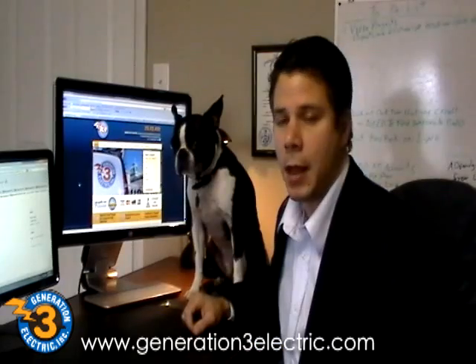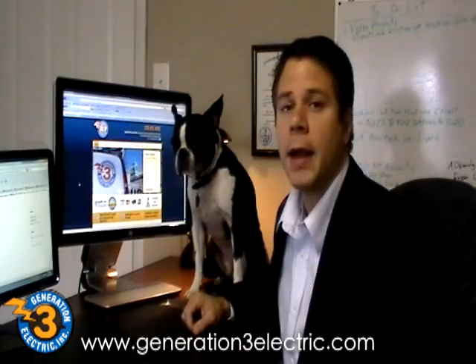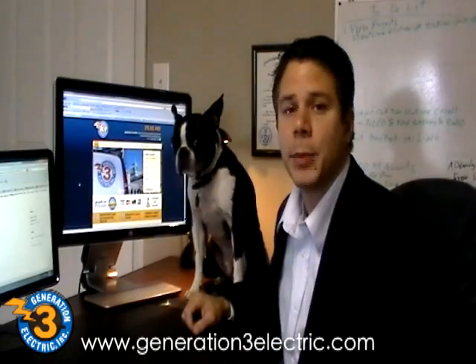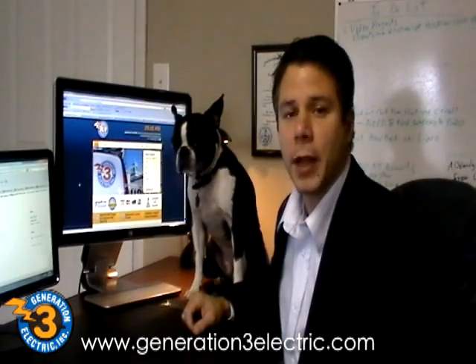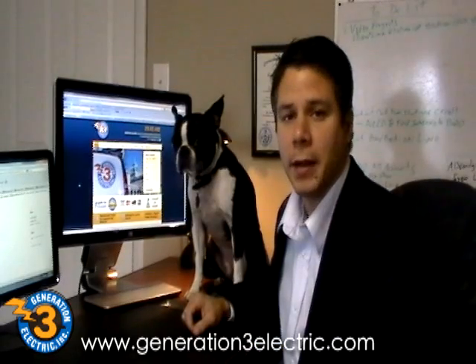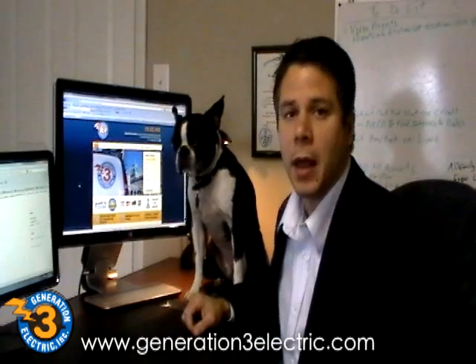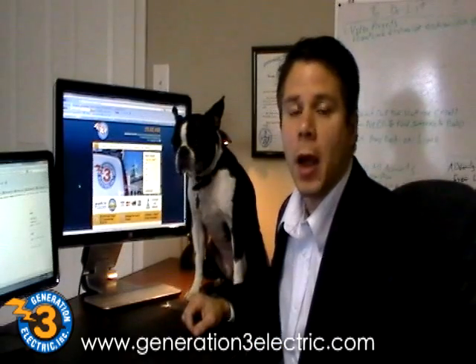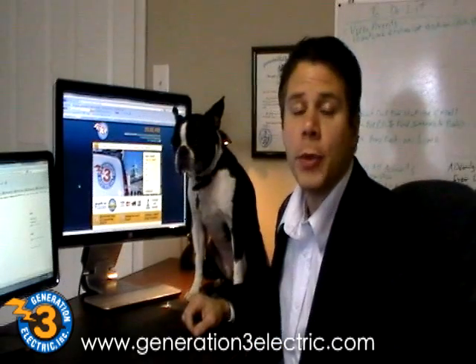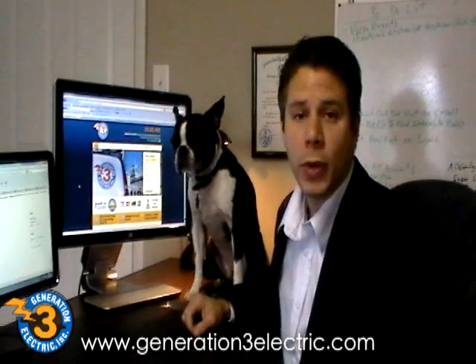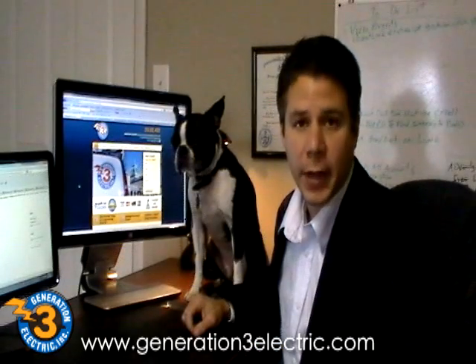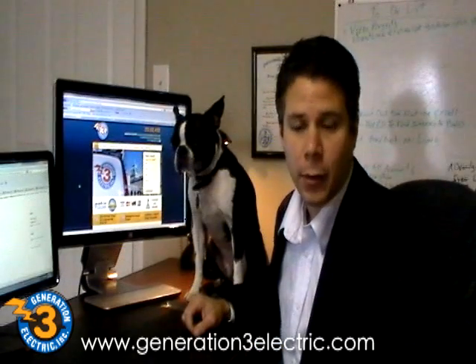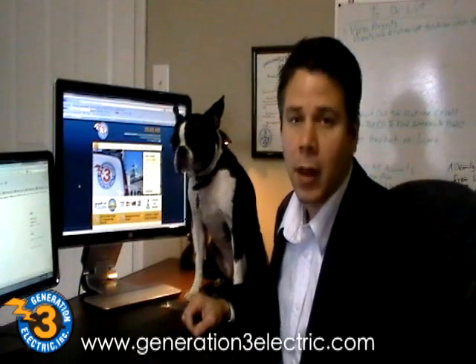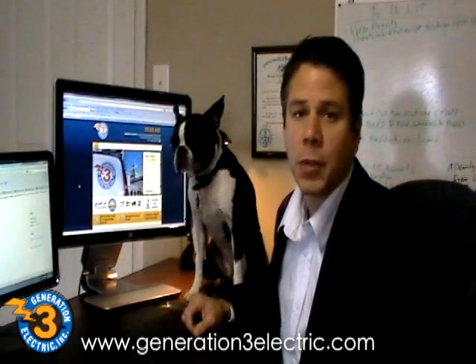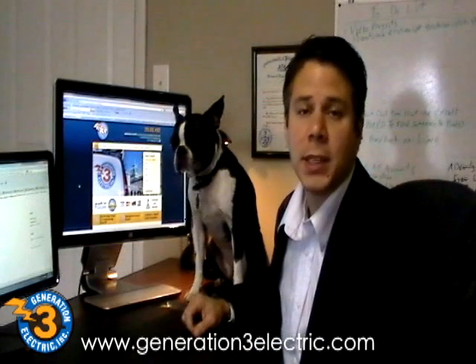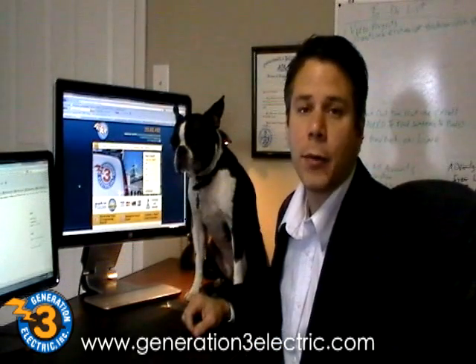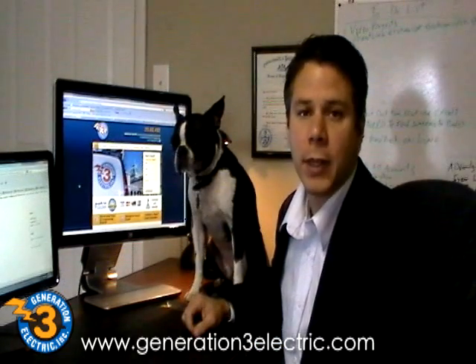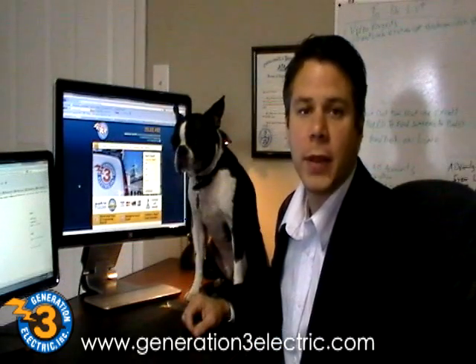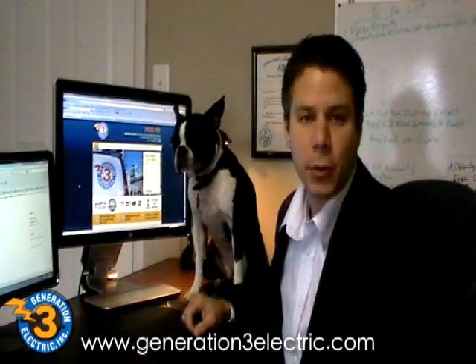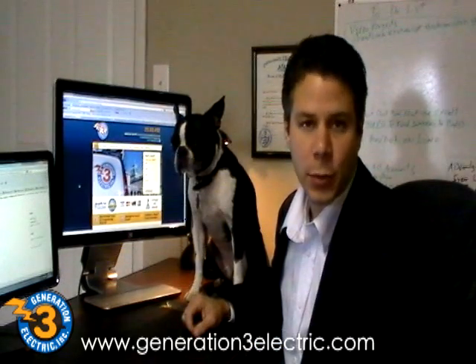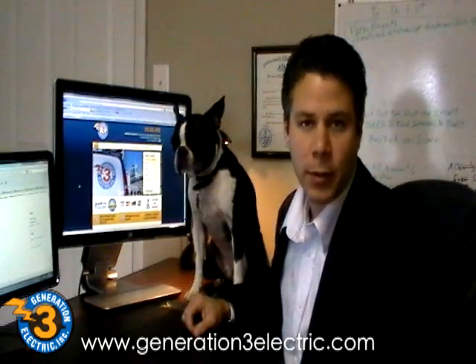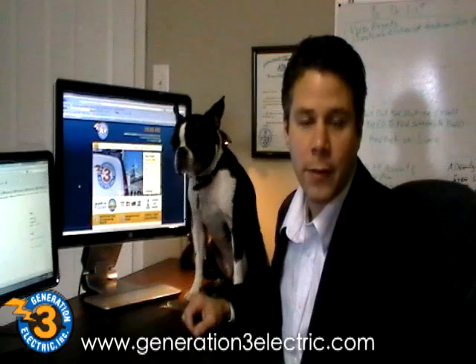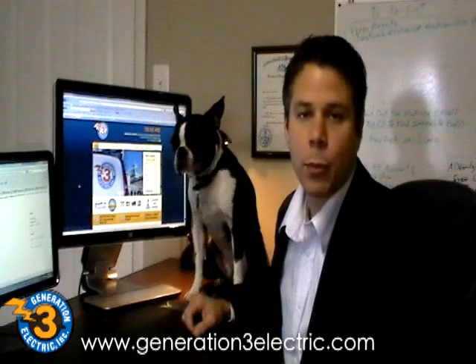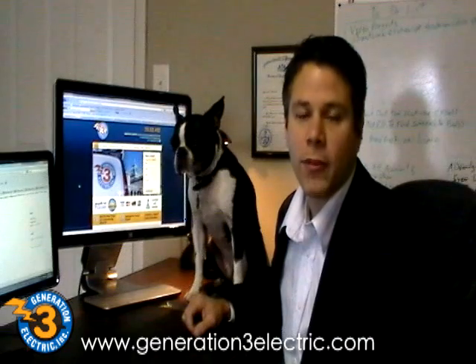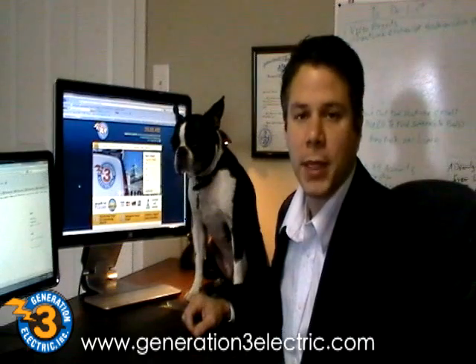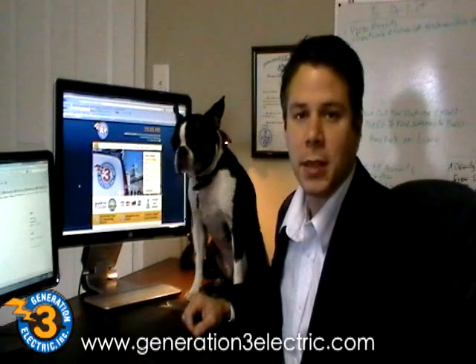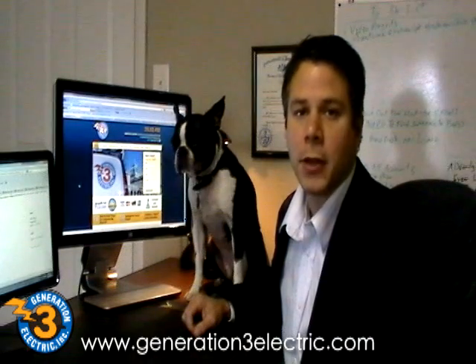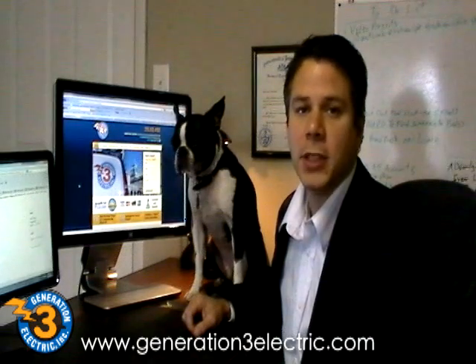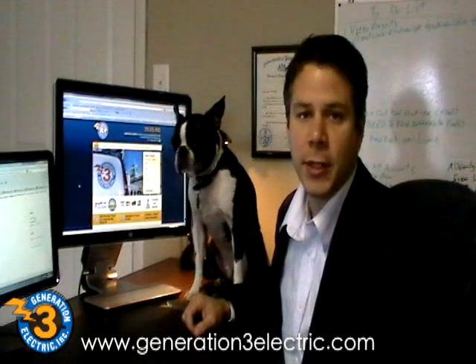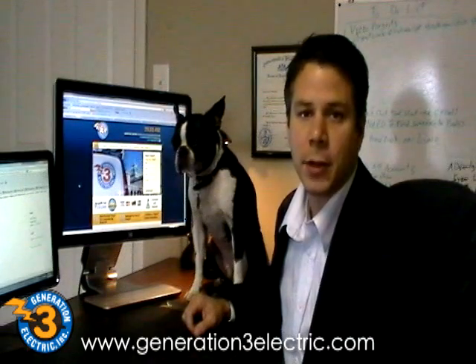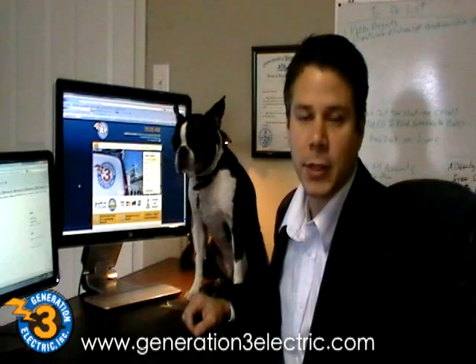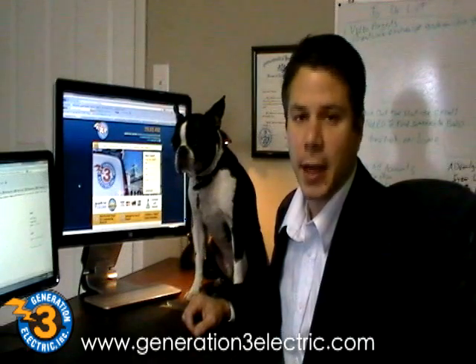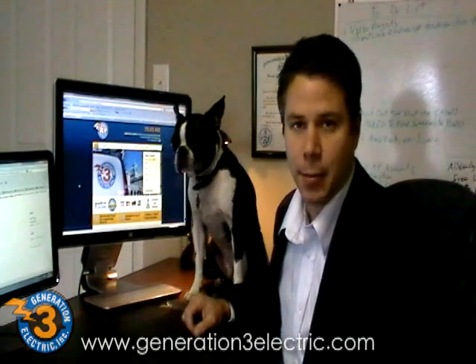Hi, it's Bill again. I hope you enjoyed the video. Please share with your friends on Facebook and Twitter. For more information, go to generation3electric.com.